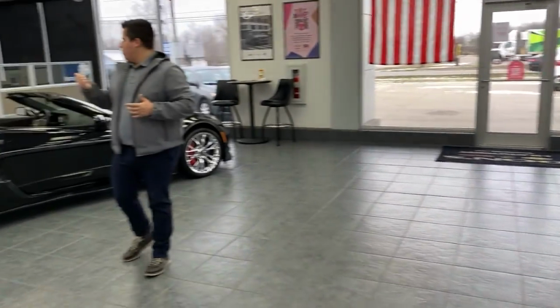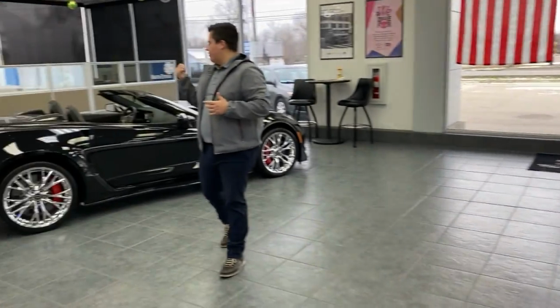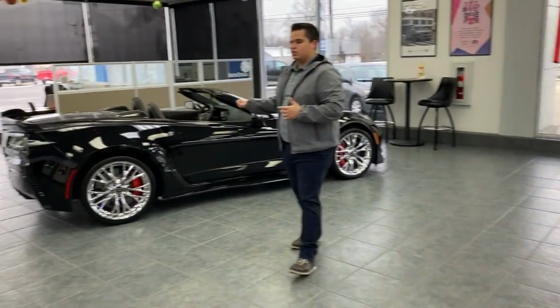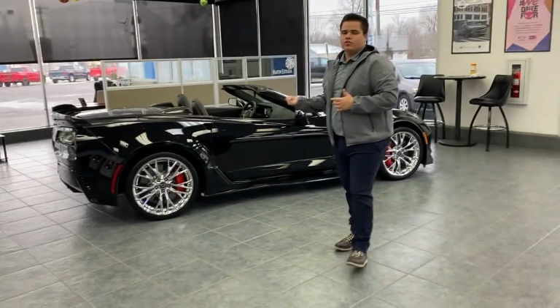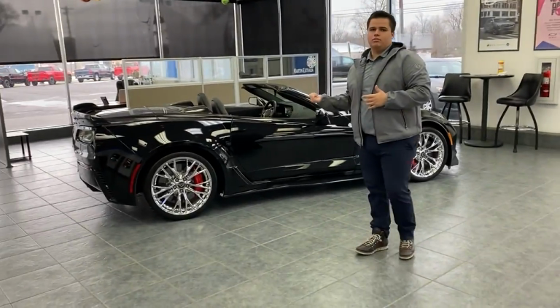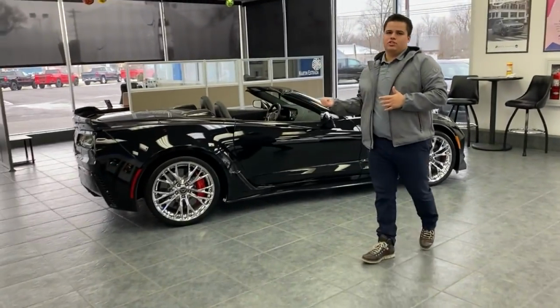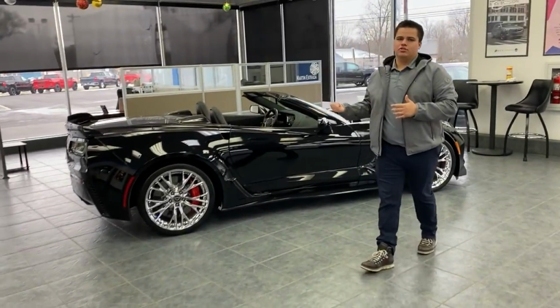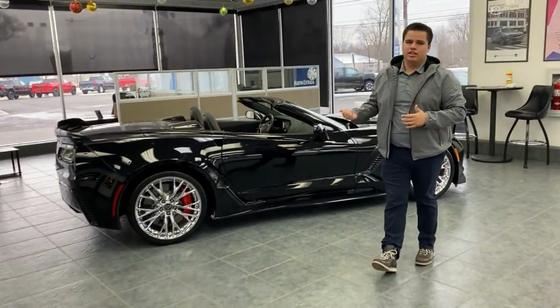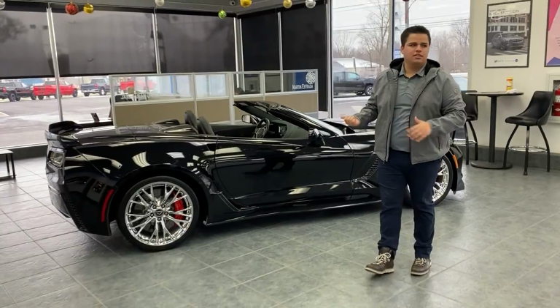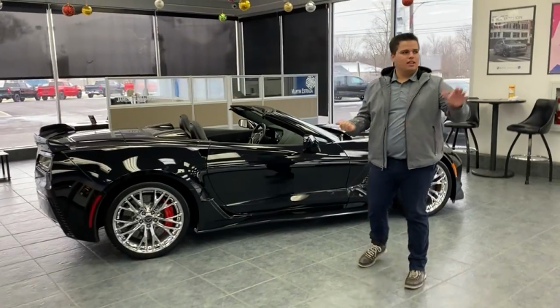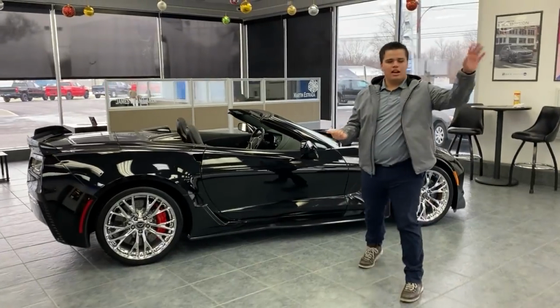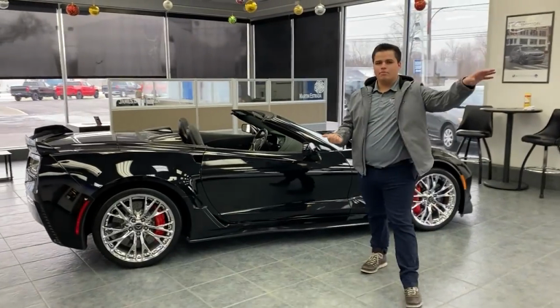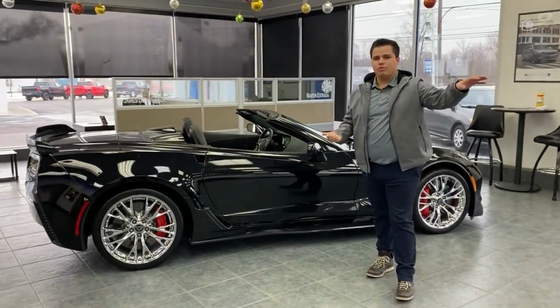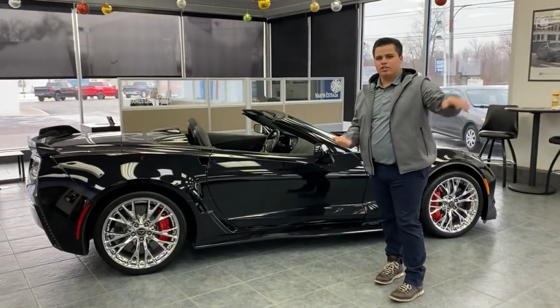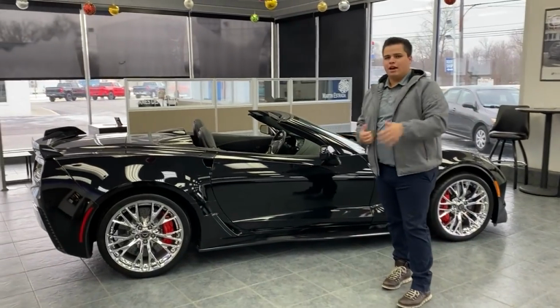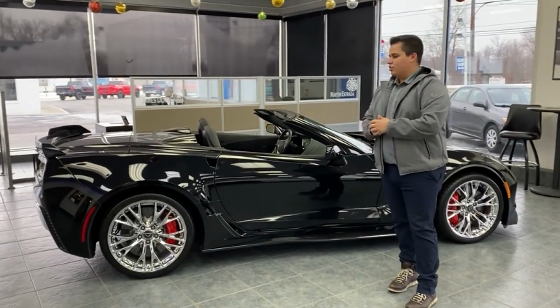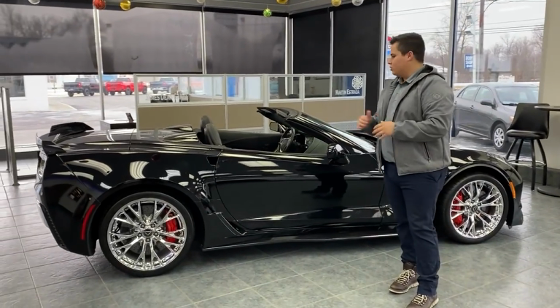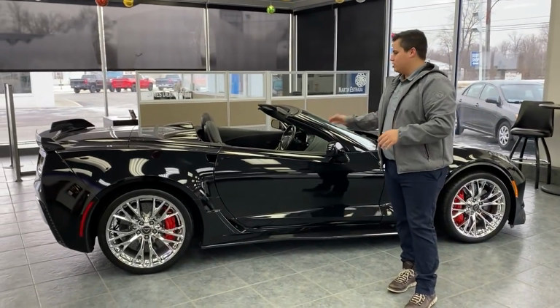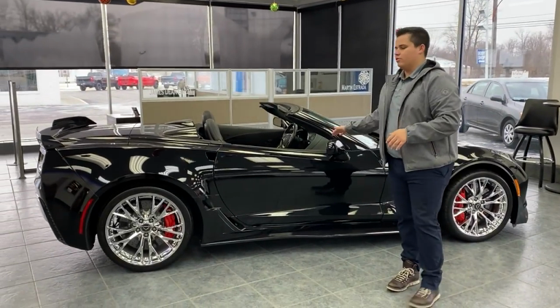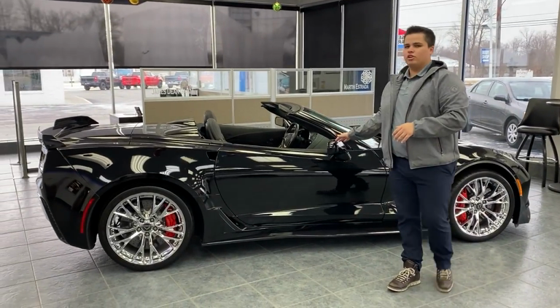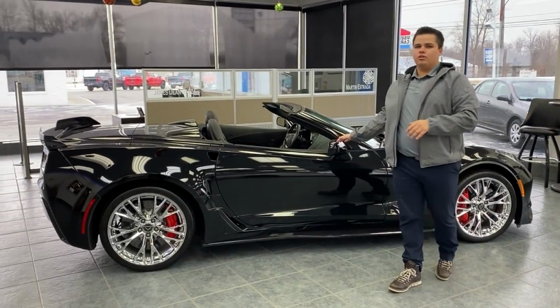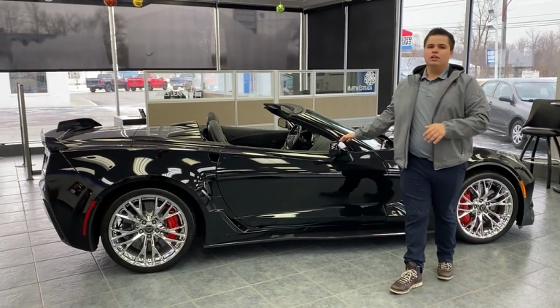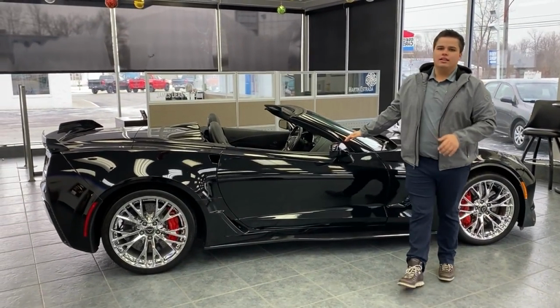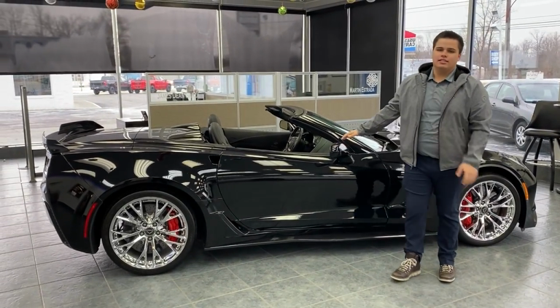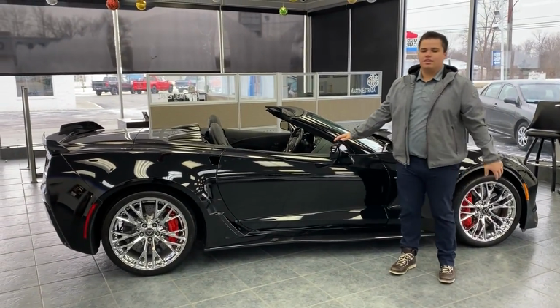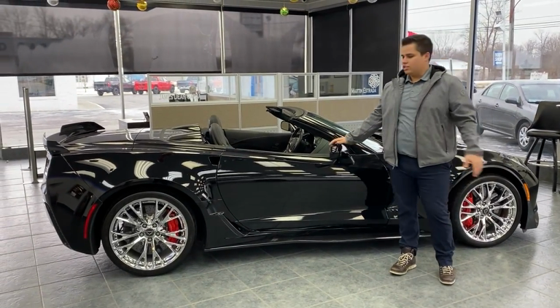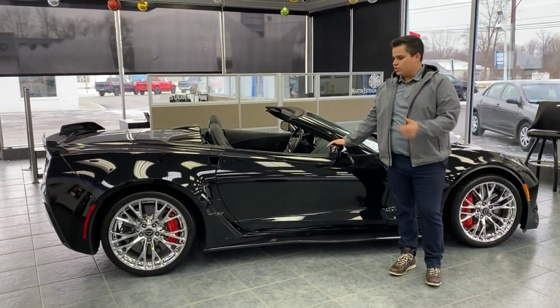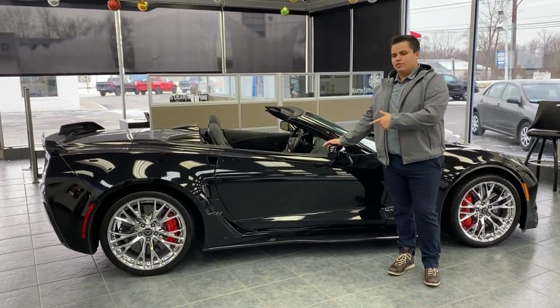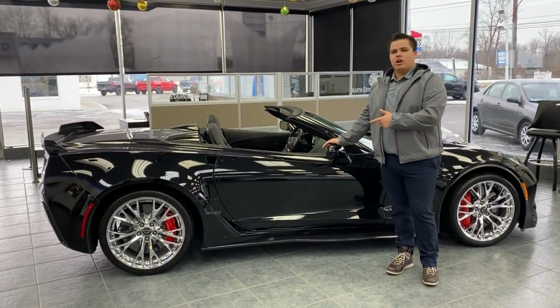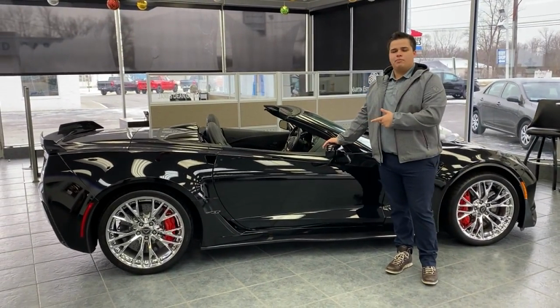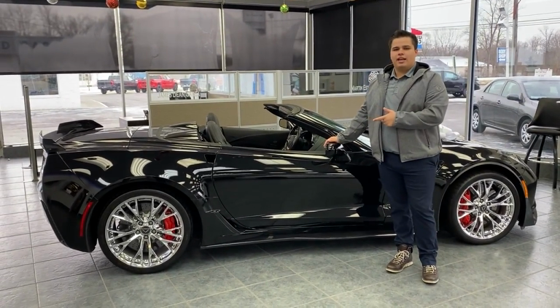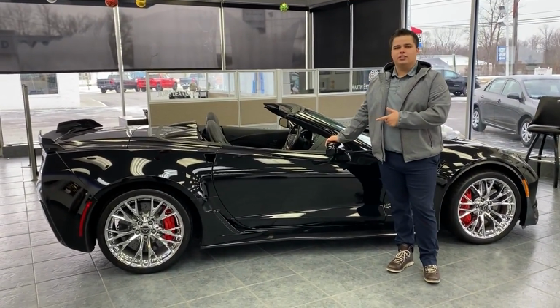We also have this convertible Z06. Kind of comparable to that, but this one is the convertible. This has got the Z07 track package.